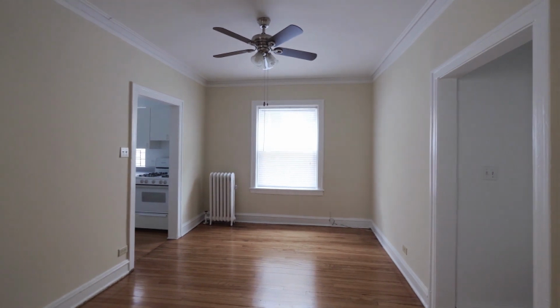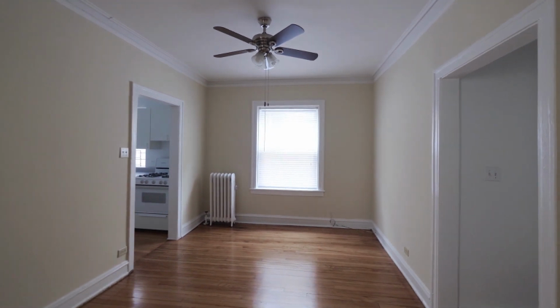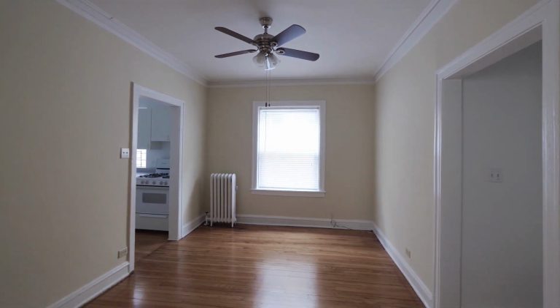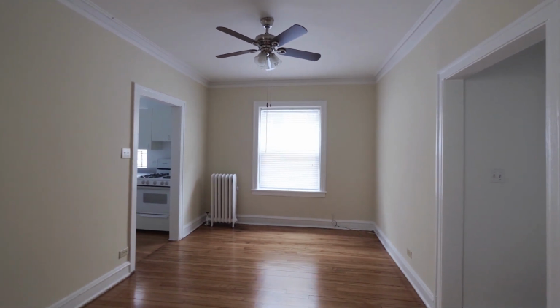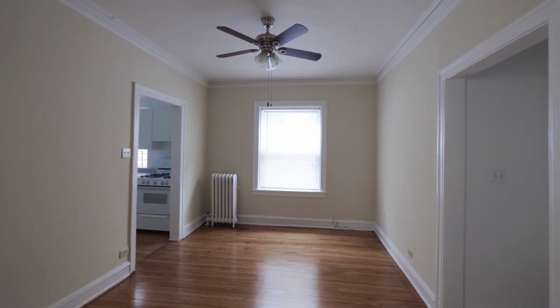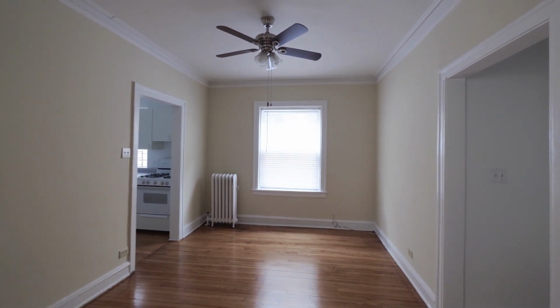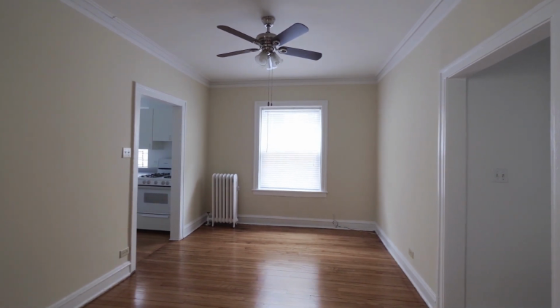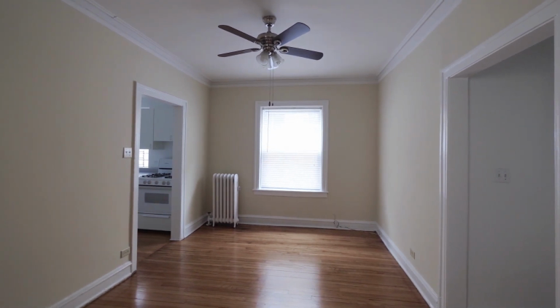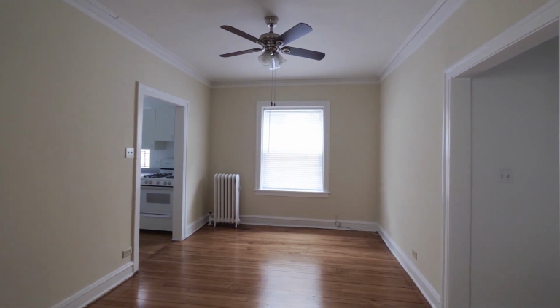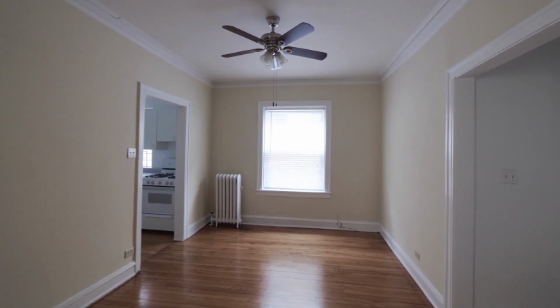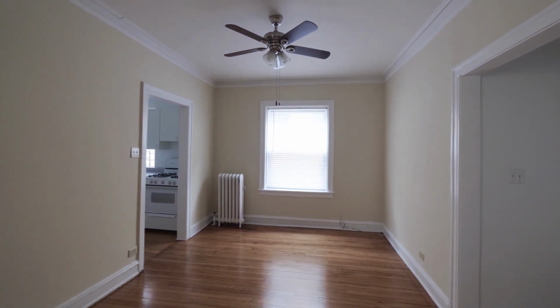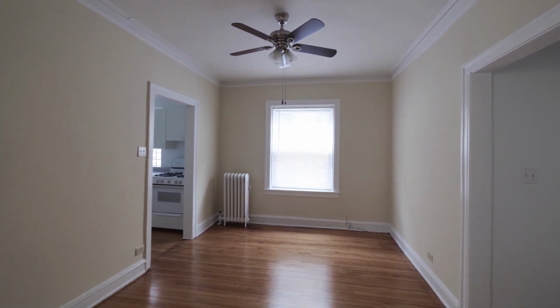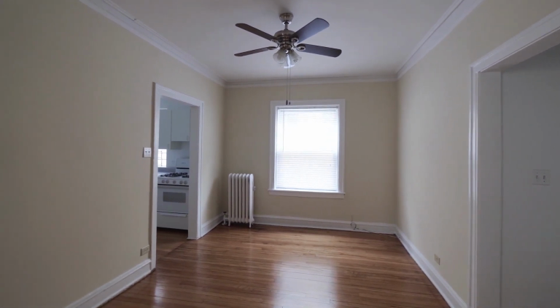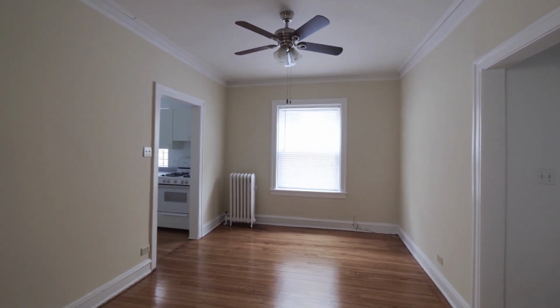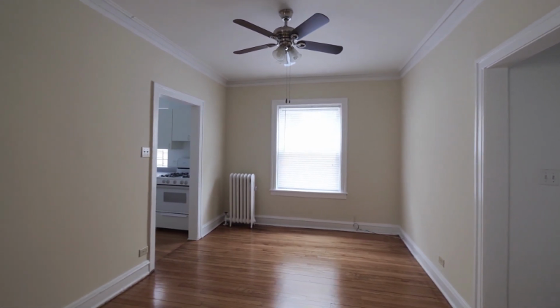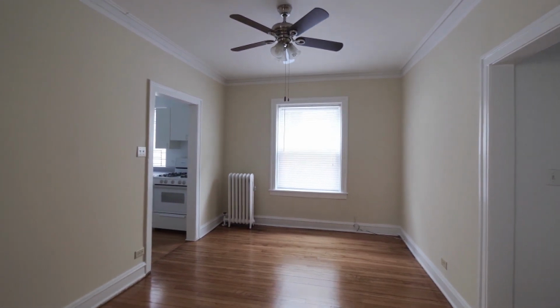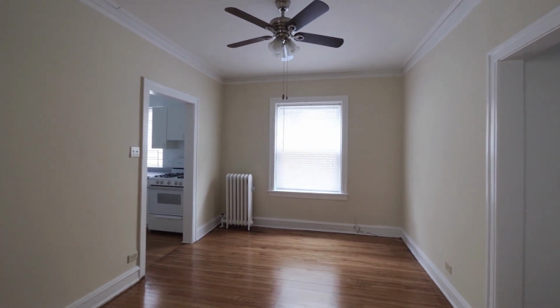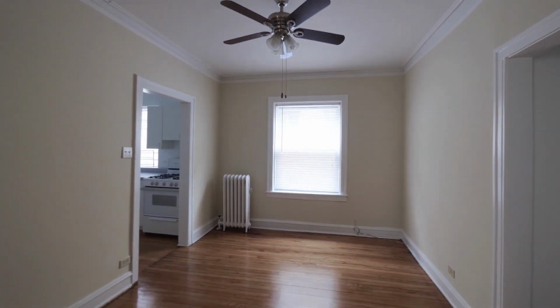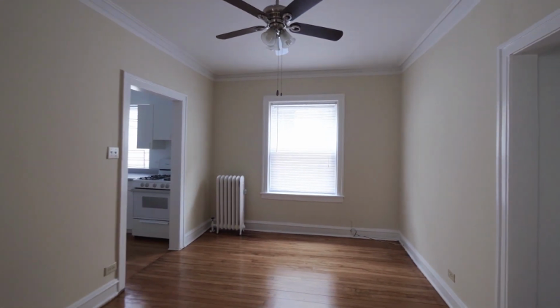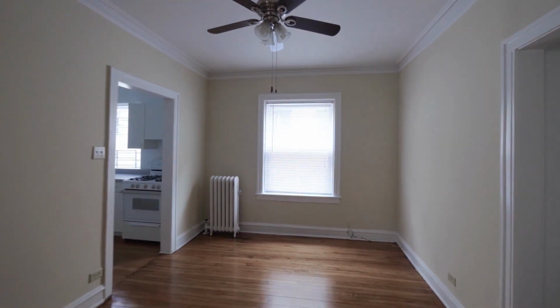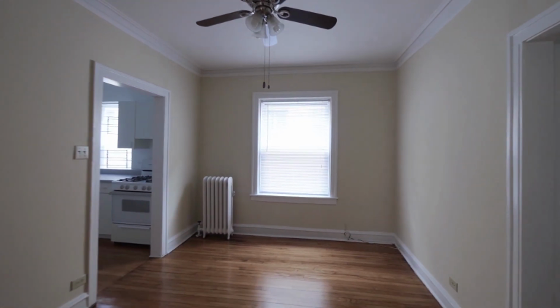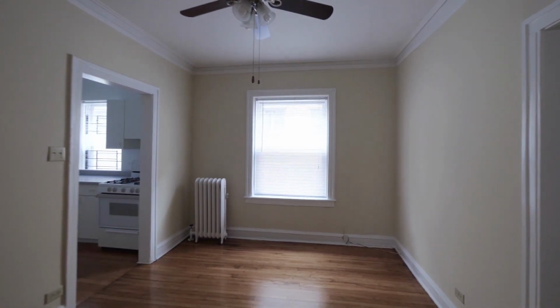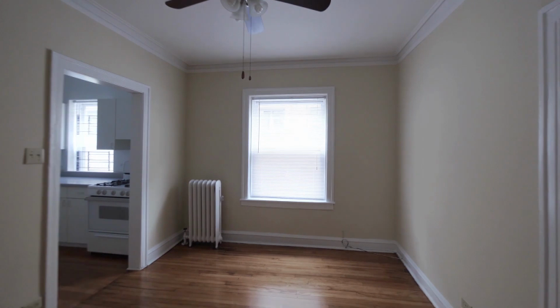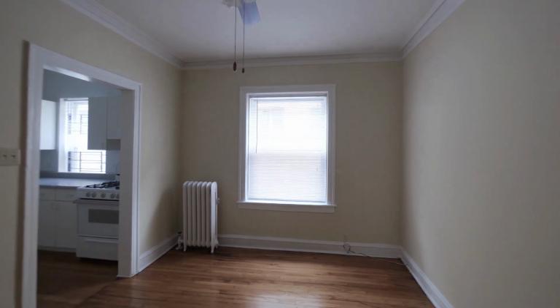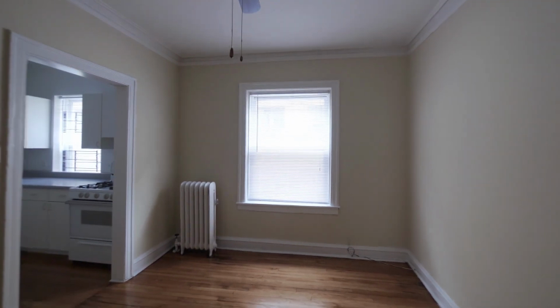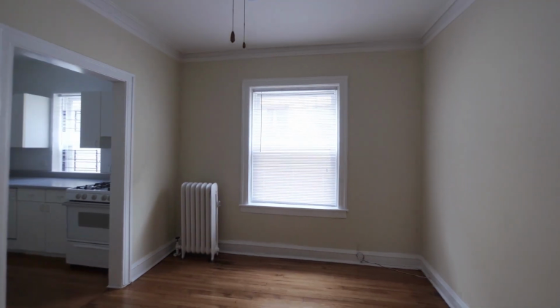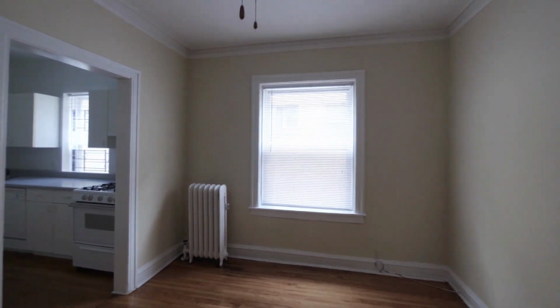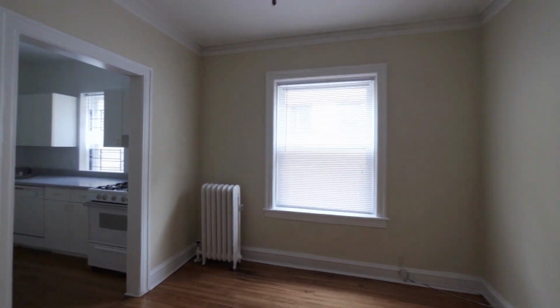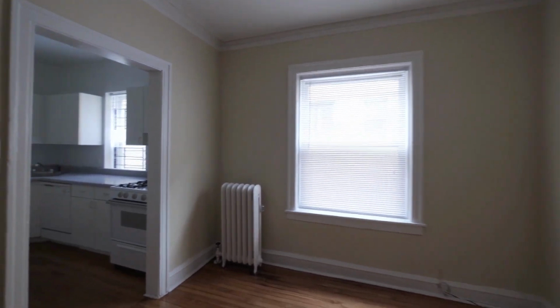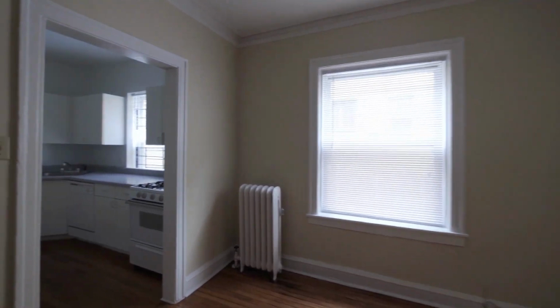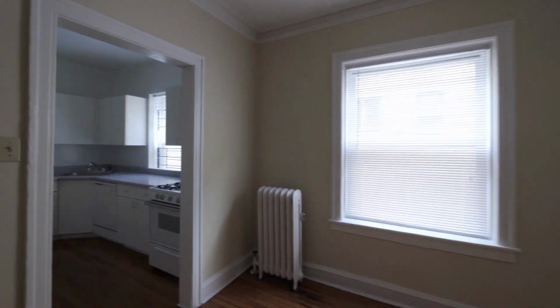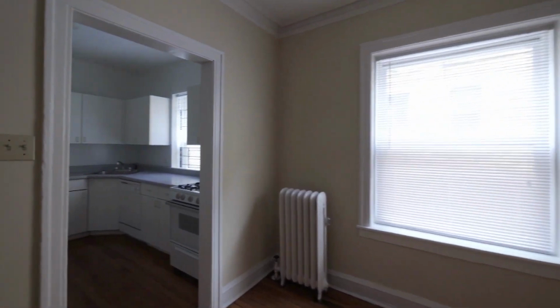And look at the size of this dining room. It's pretty massive — you could get the whole family inside.